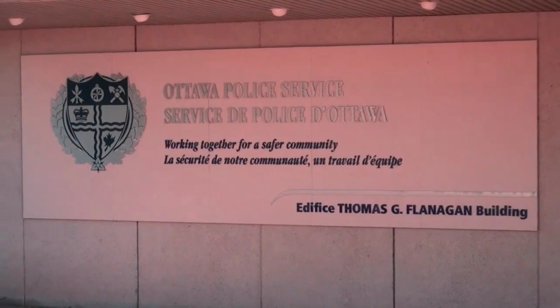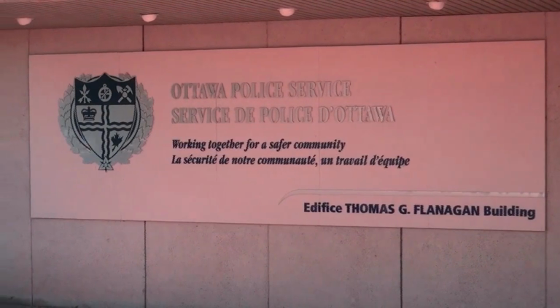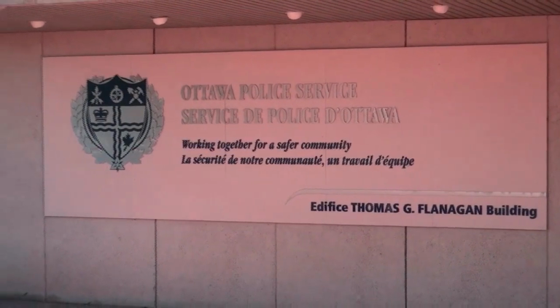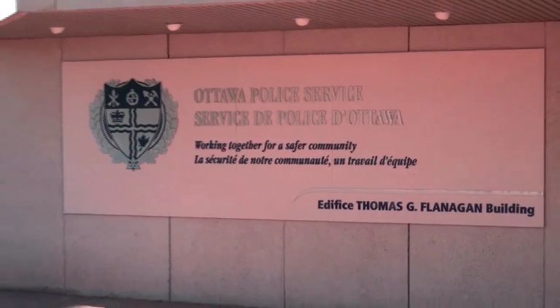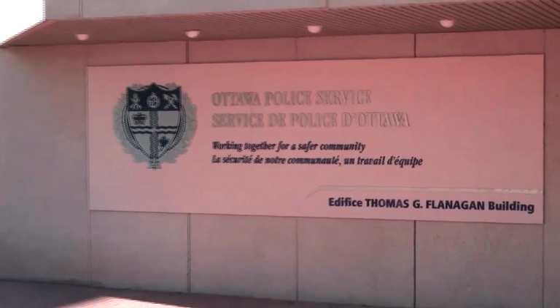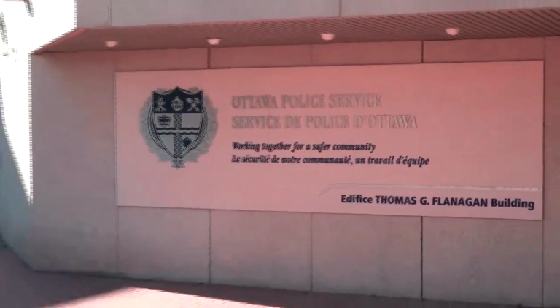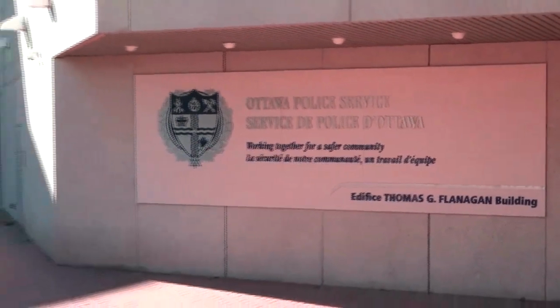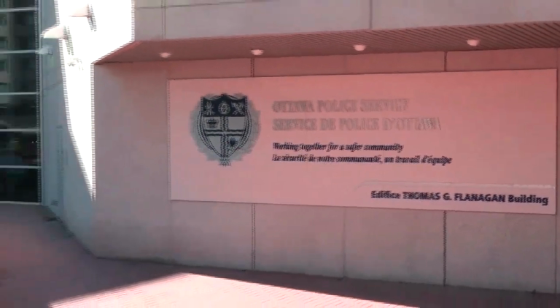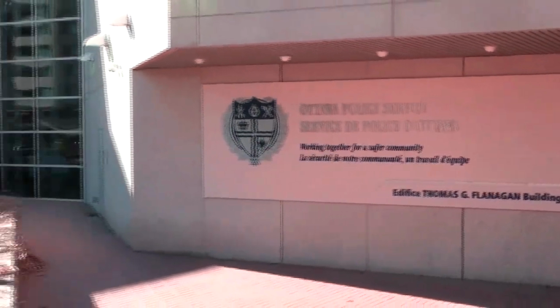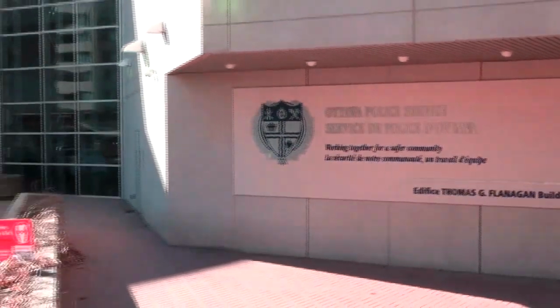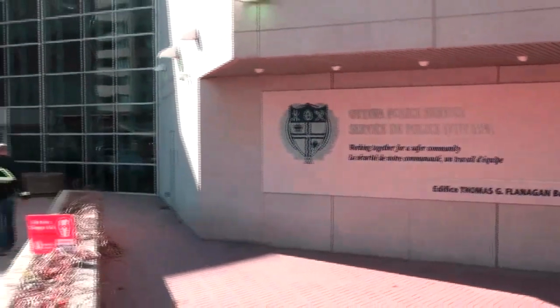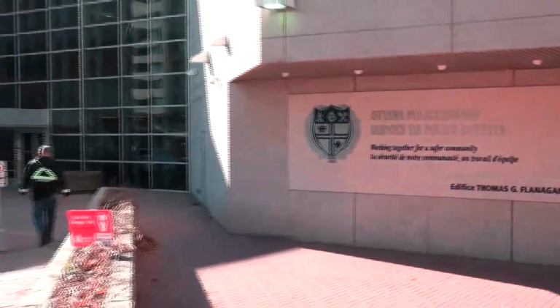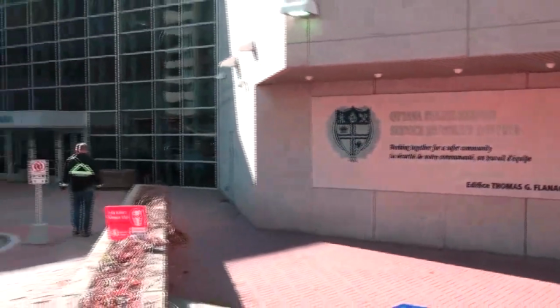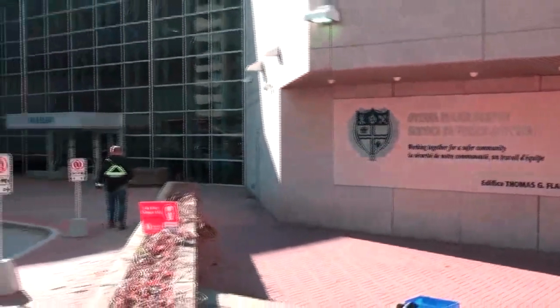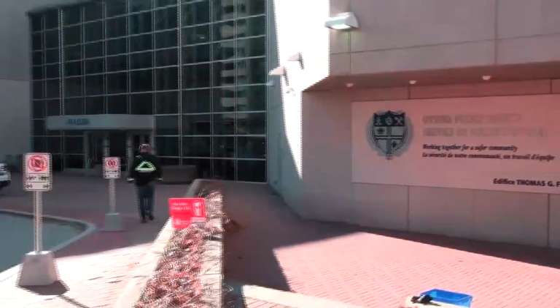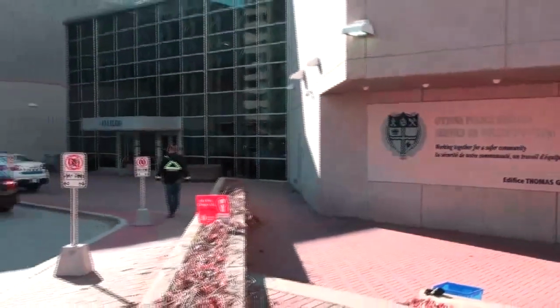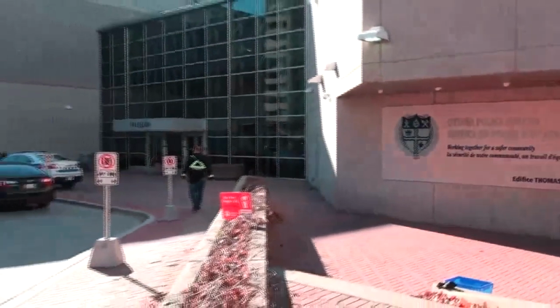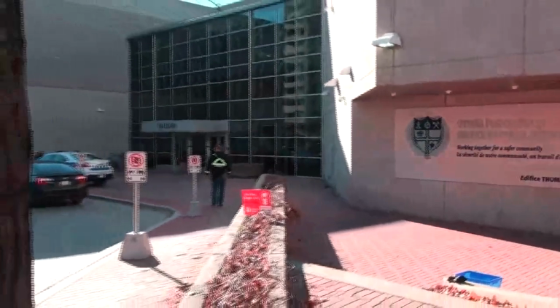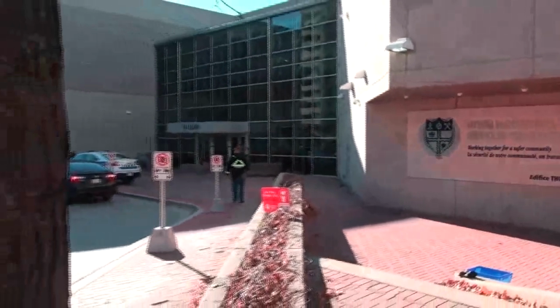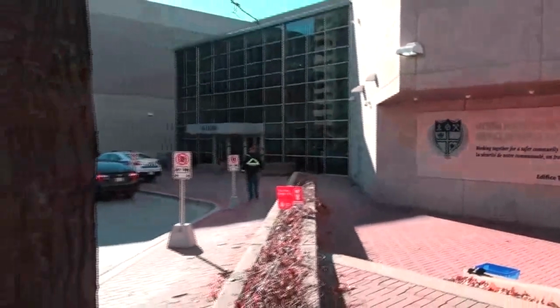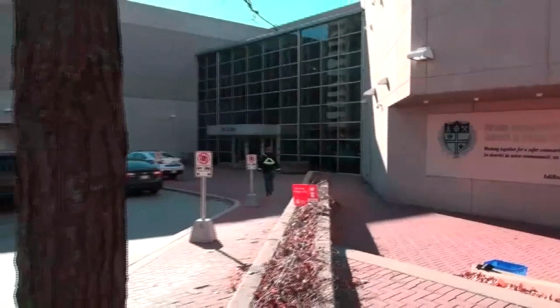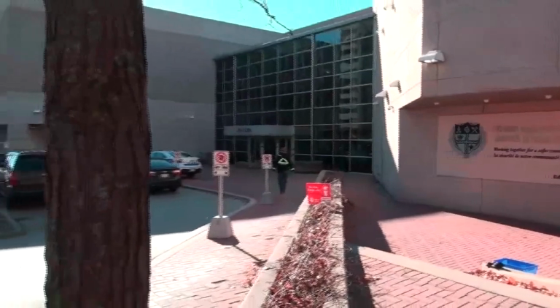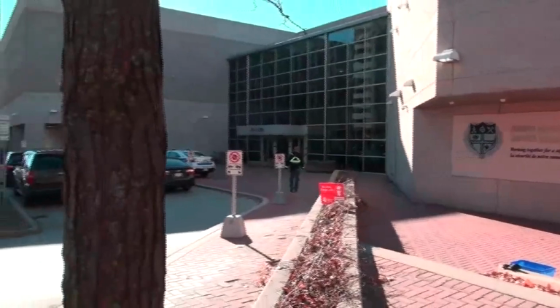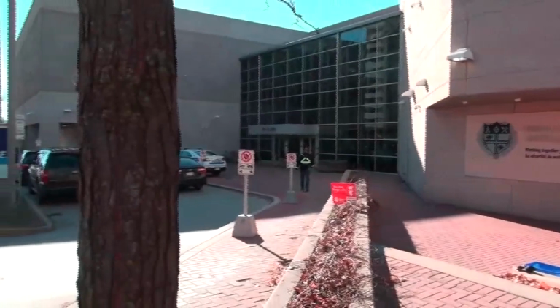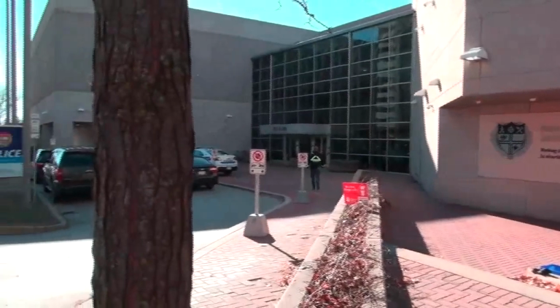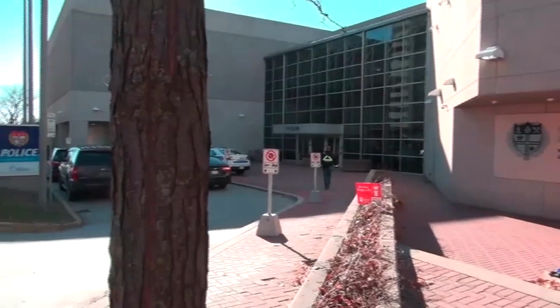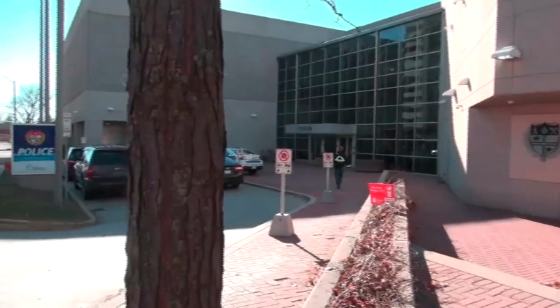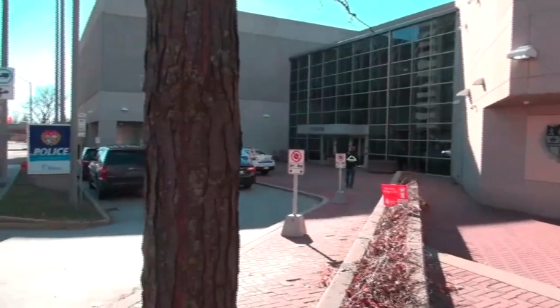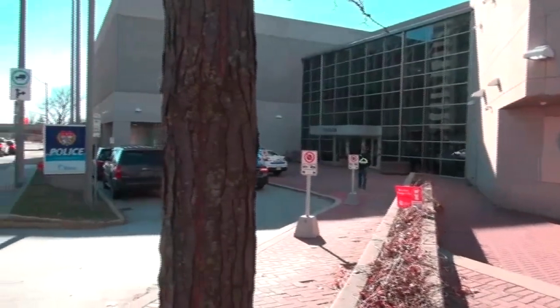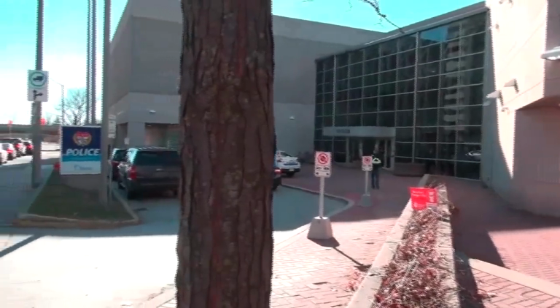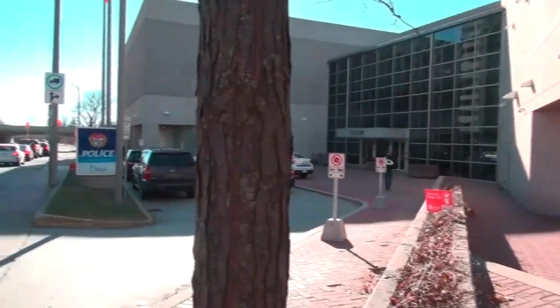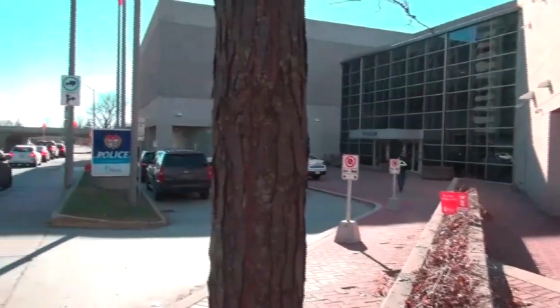Here's a brief movie about Centre Town Ottawa starting at the south end of Elgin Street. This is the Ottawa Police Station.